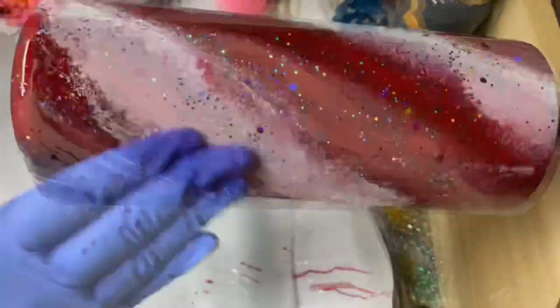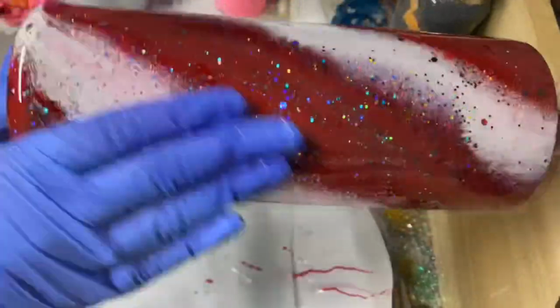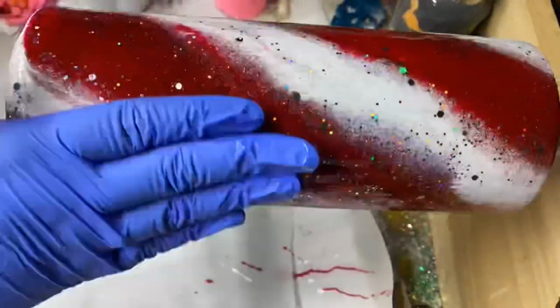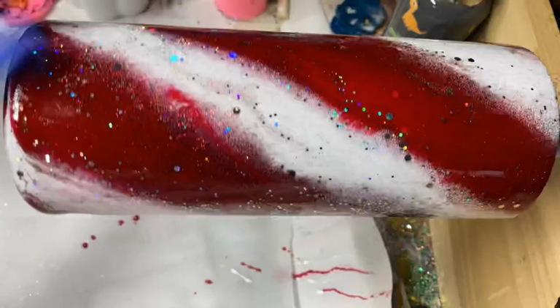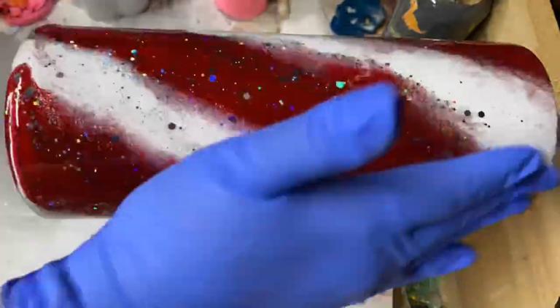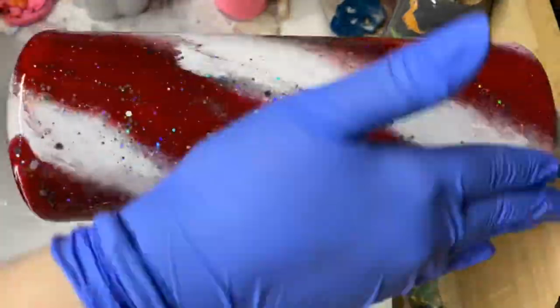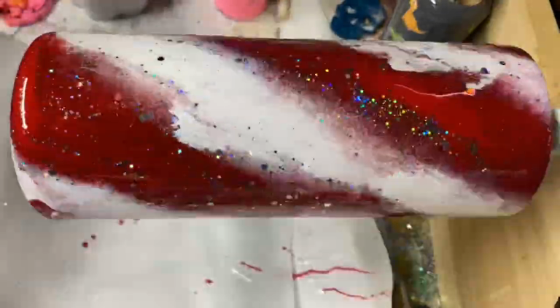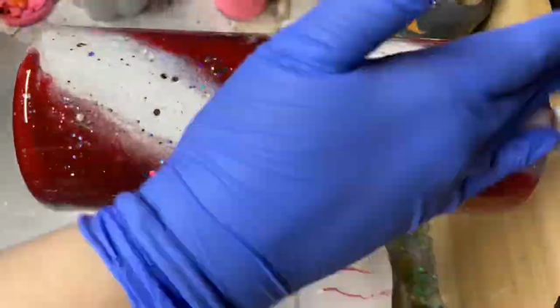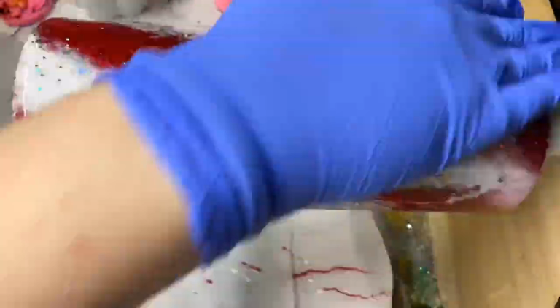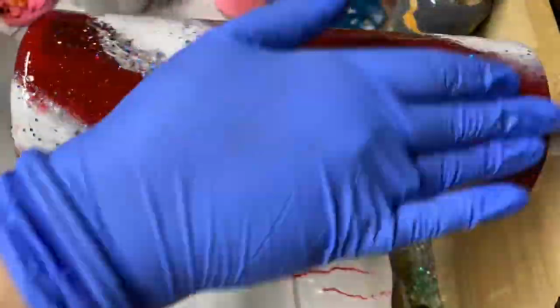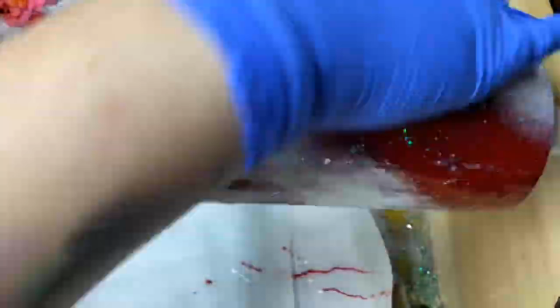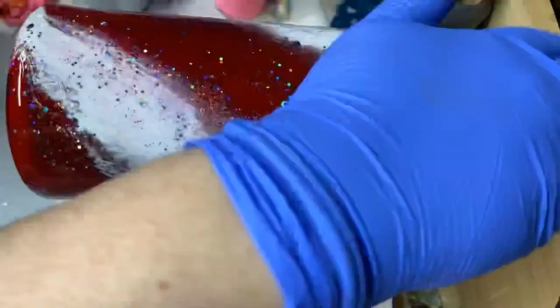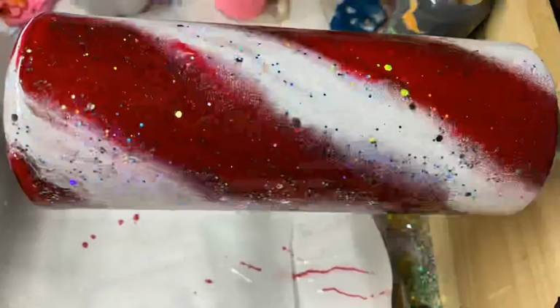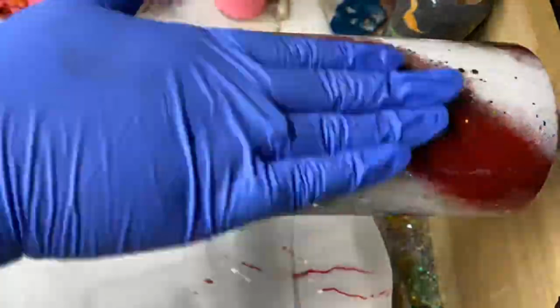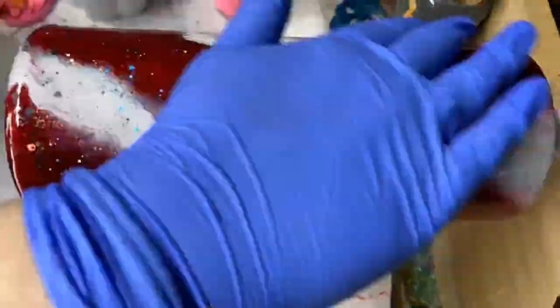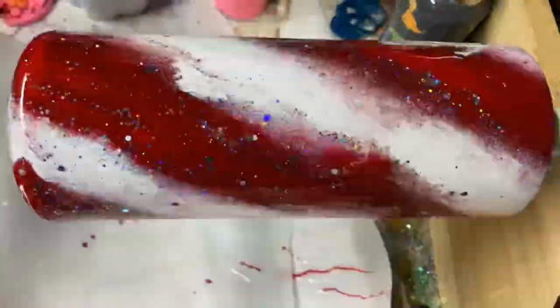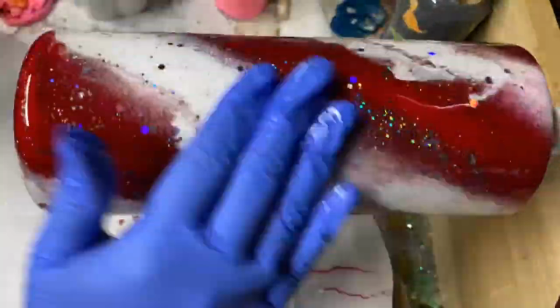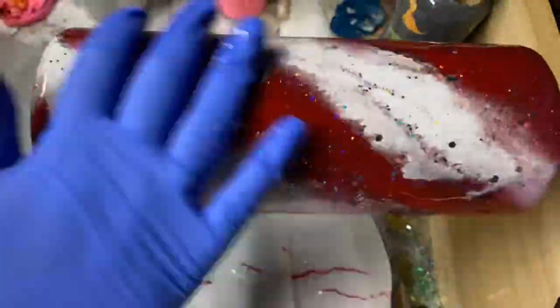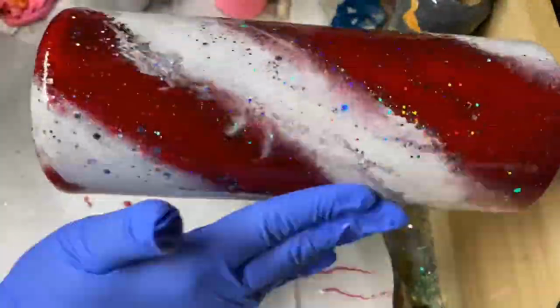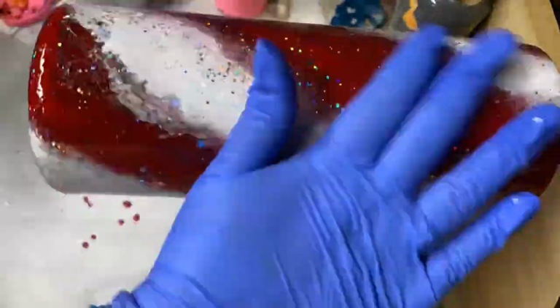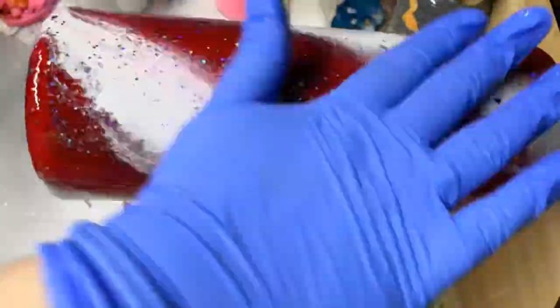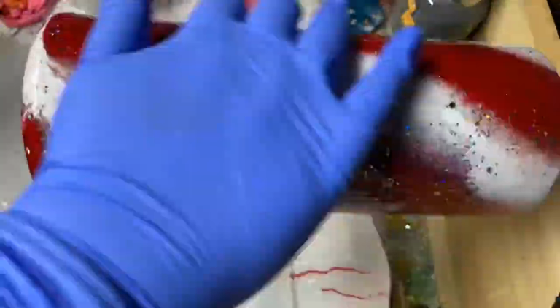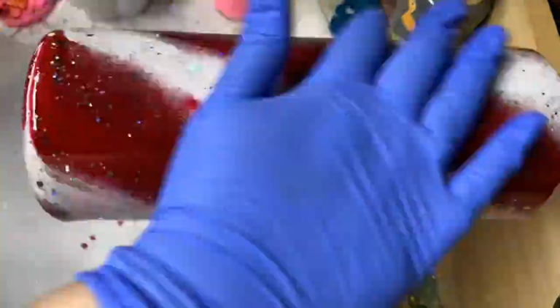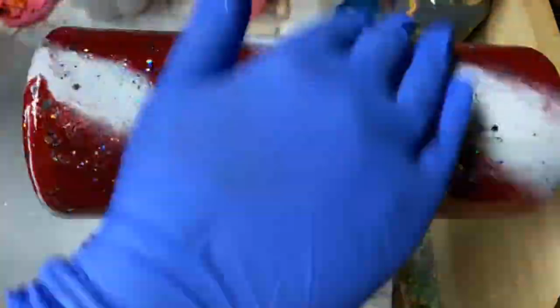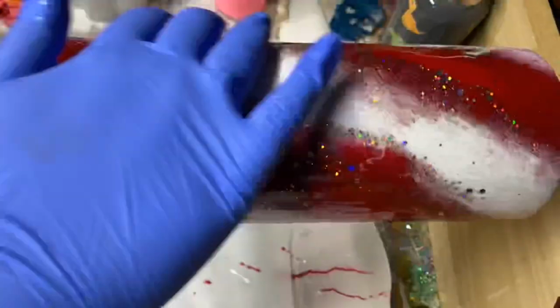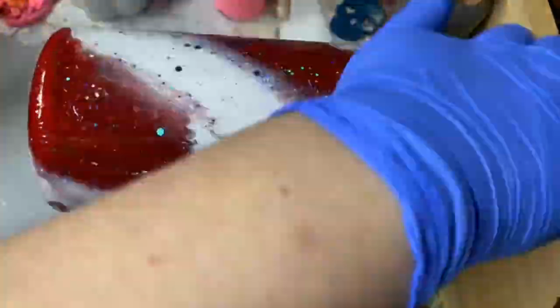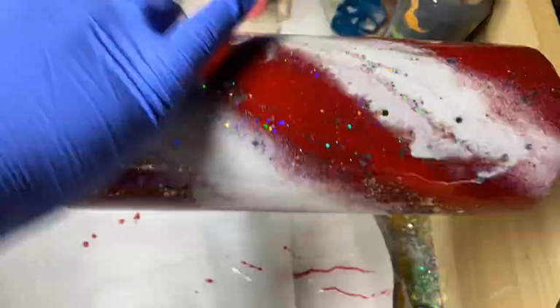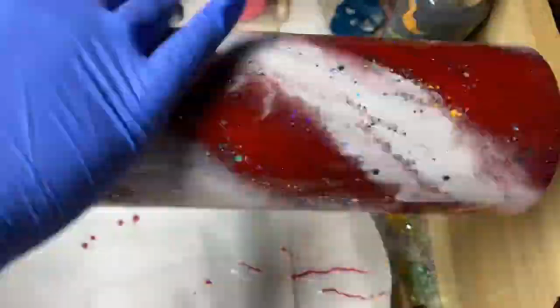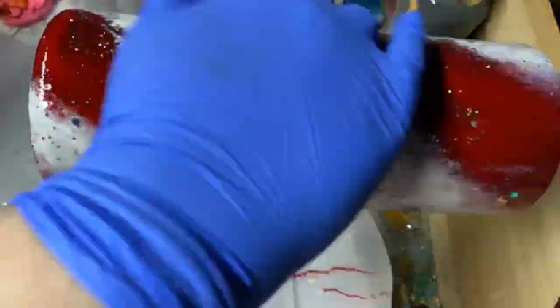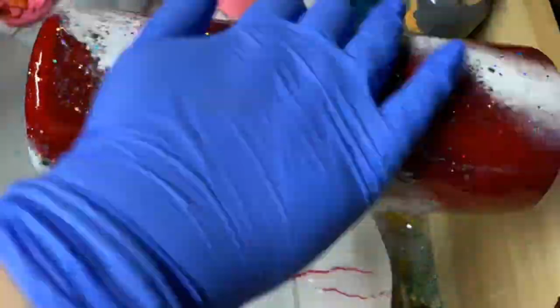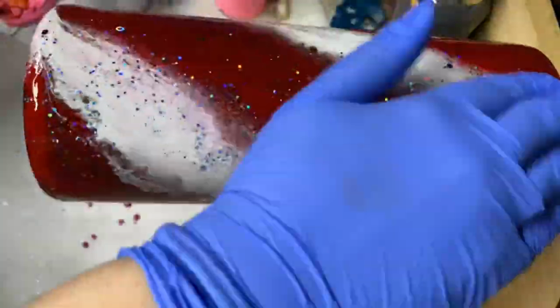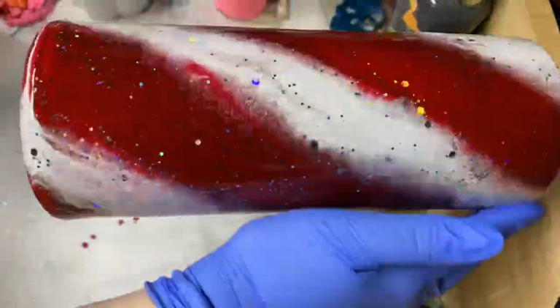Once that was dry, I put a very thin layer just to be sure that that glitter I added was sealed in well.